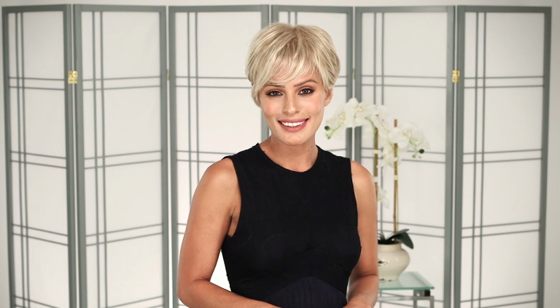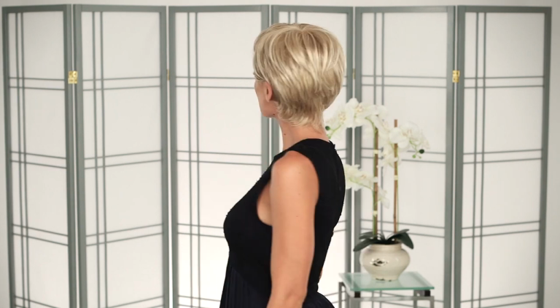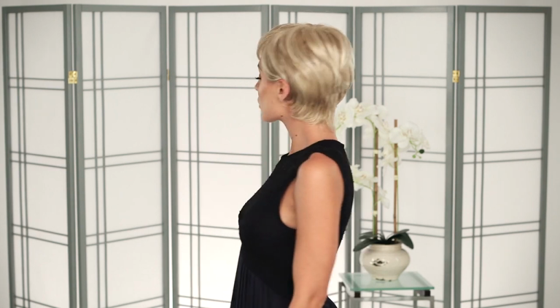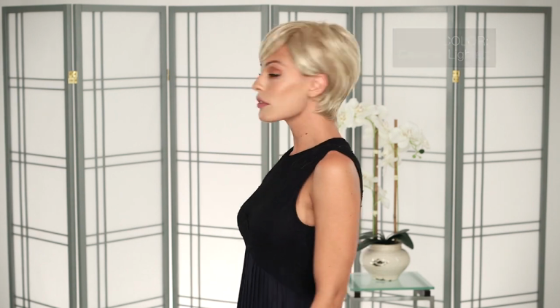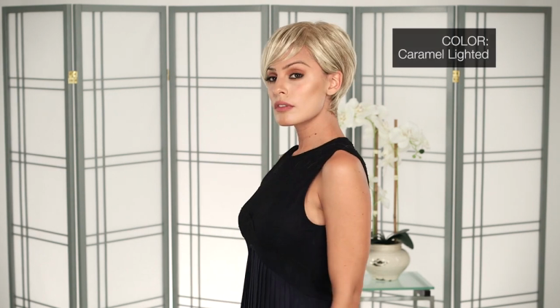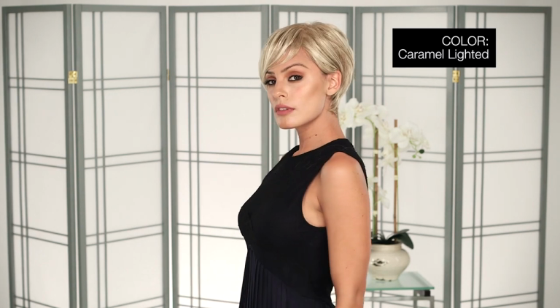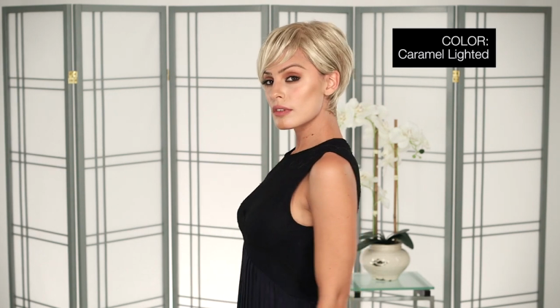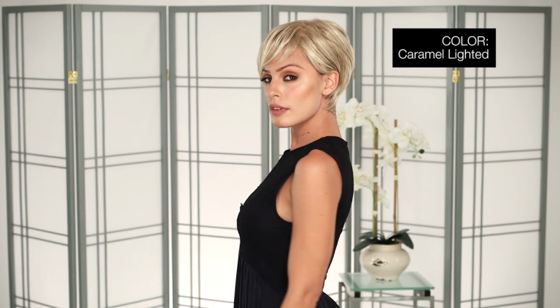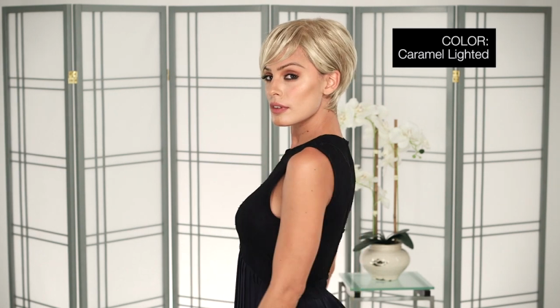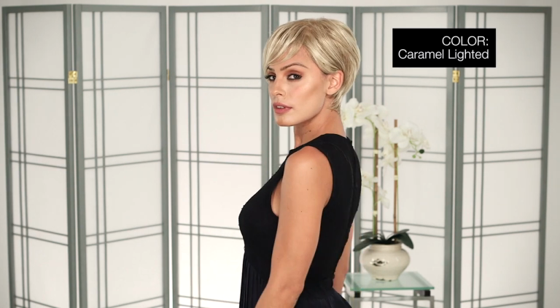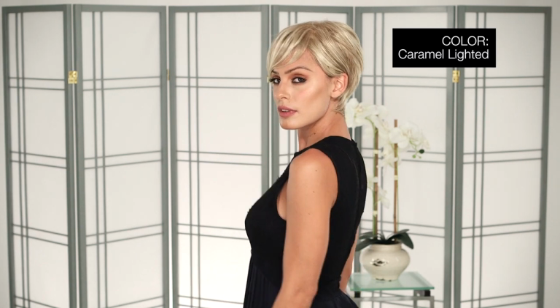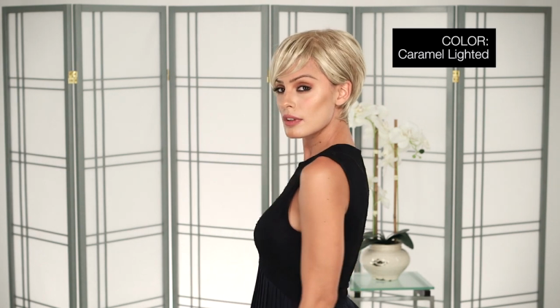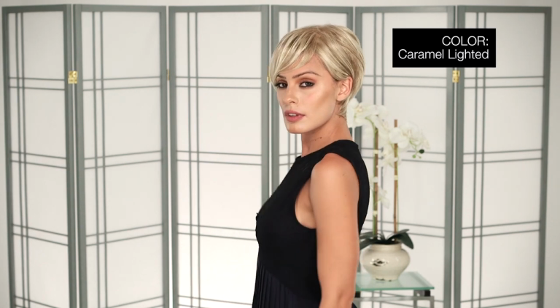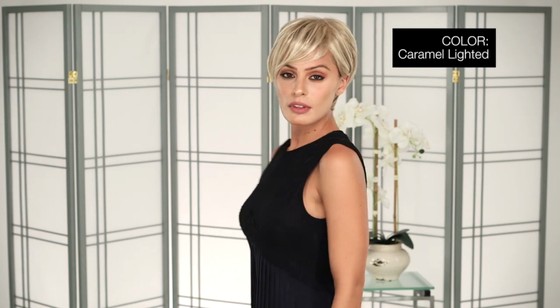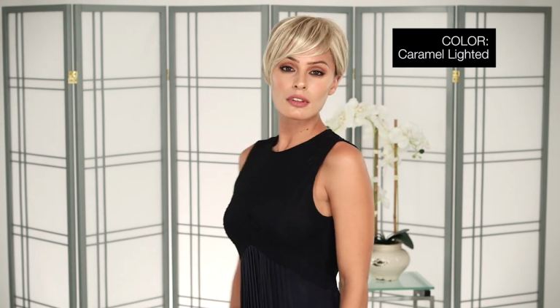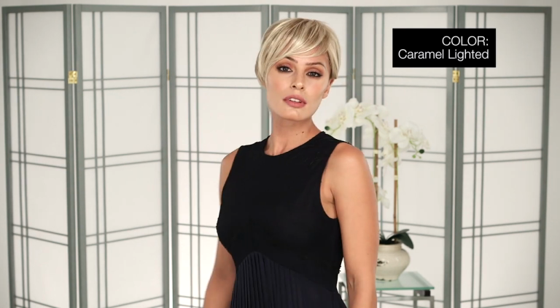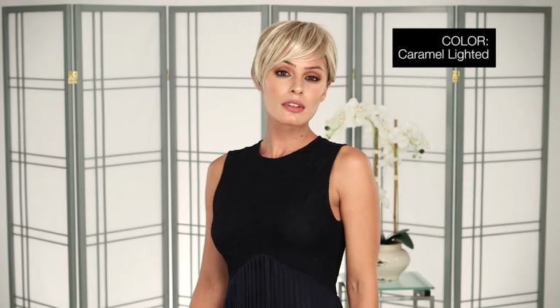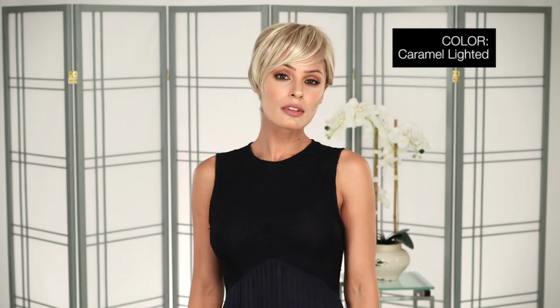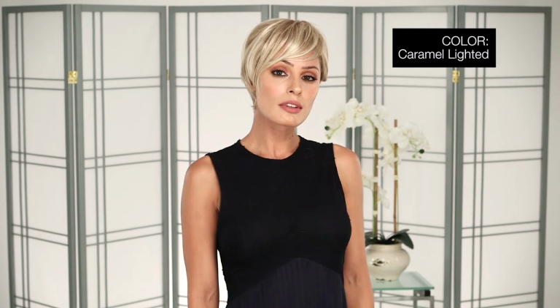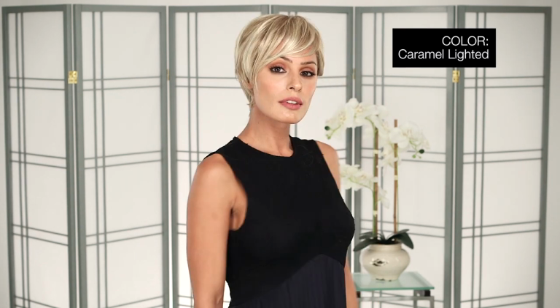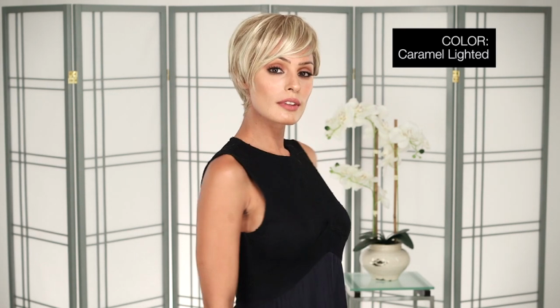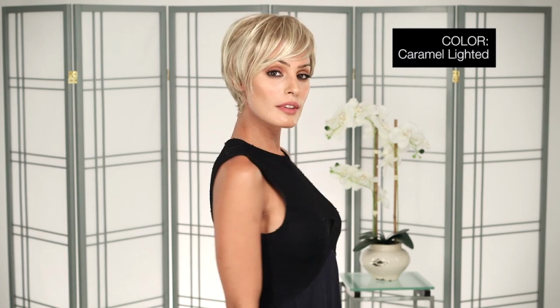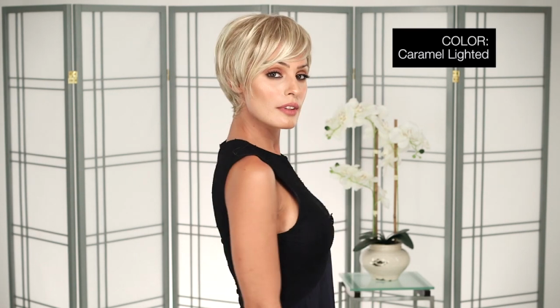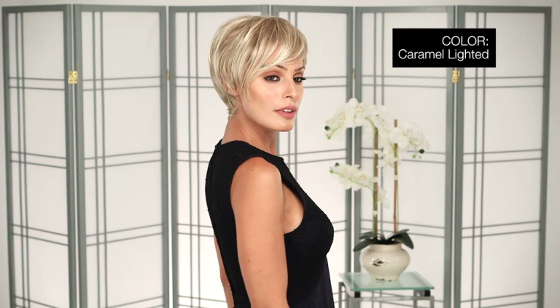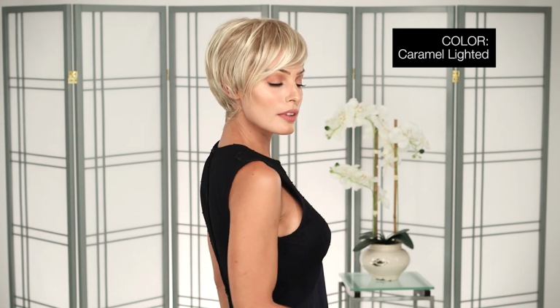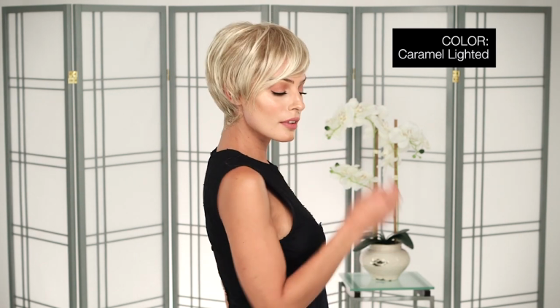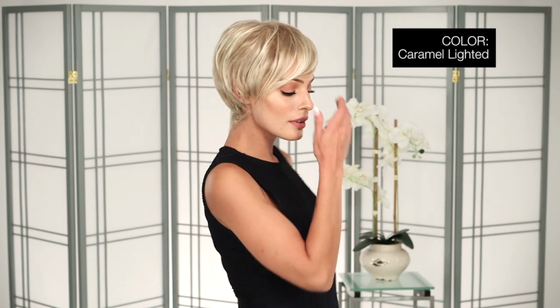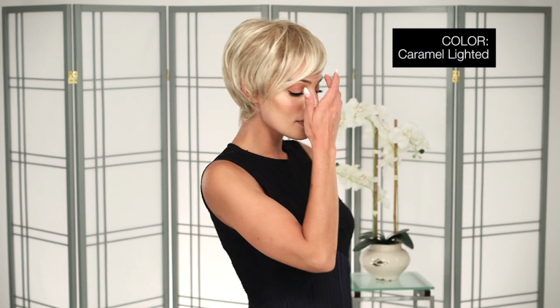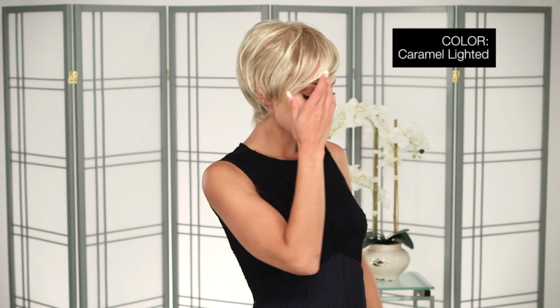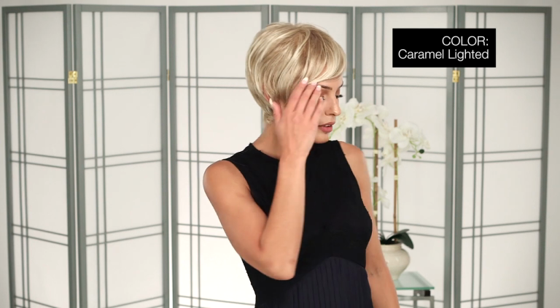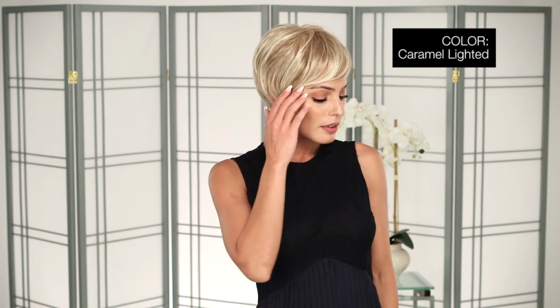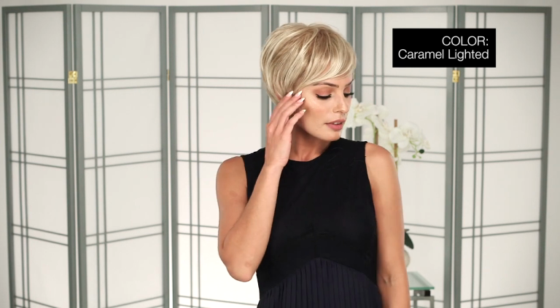I'm wearing mine in color Caramel Lighted — a dark honey blonde, lightest brown, and medium gold blonde blend.